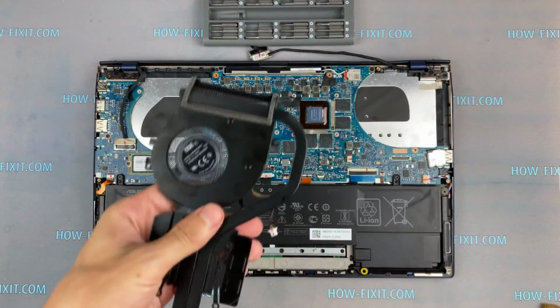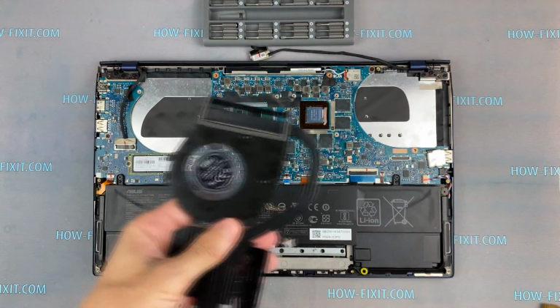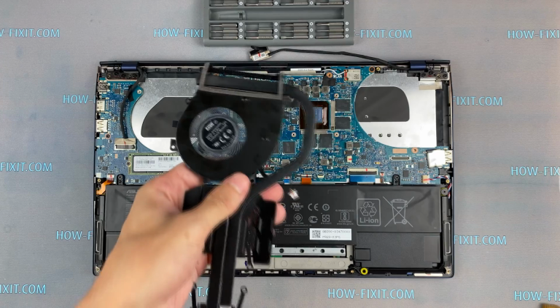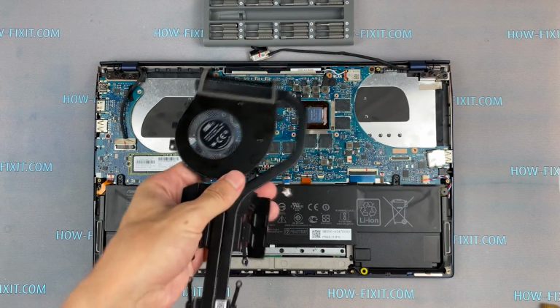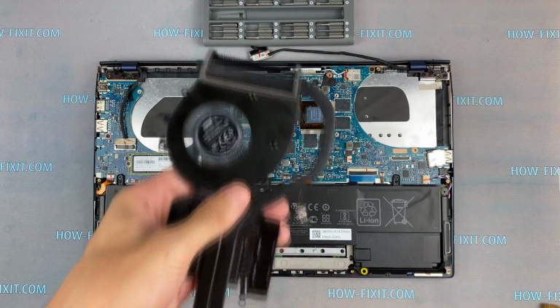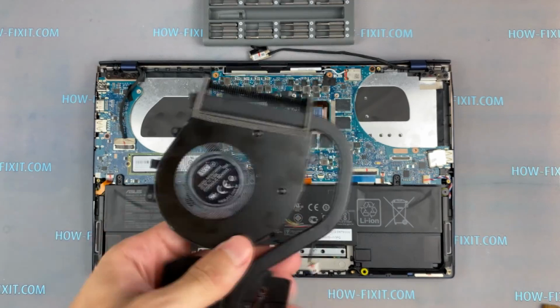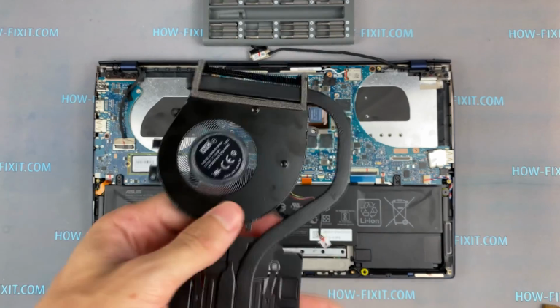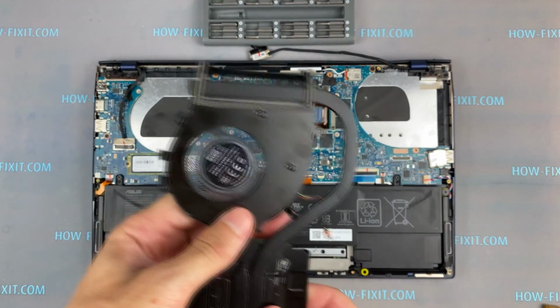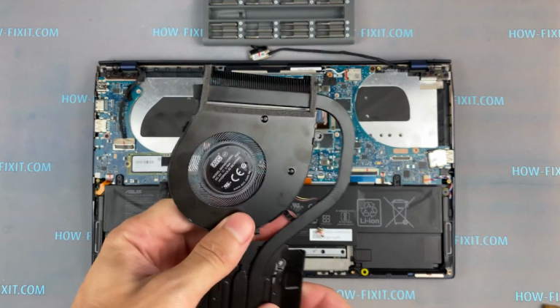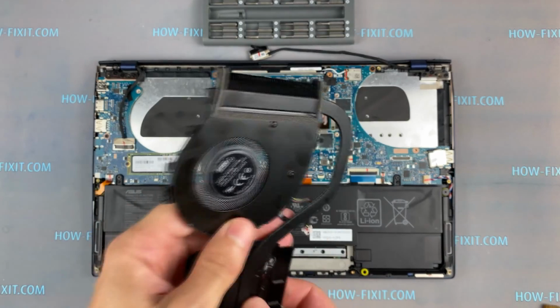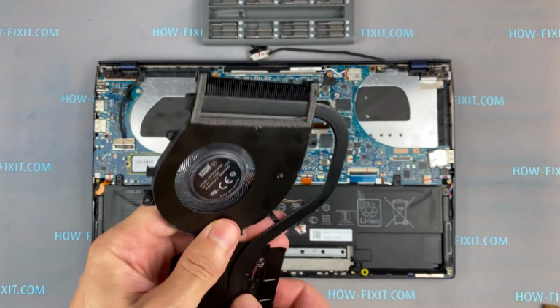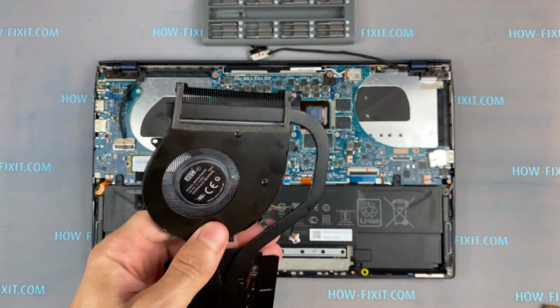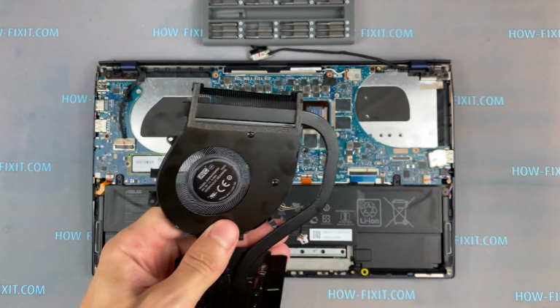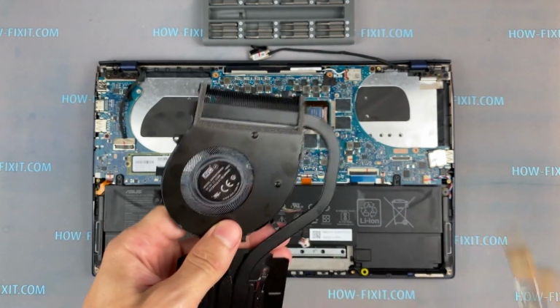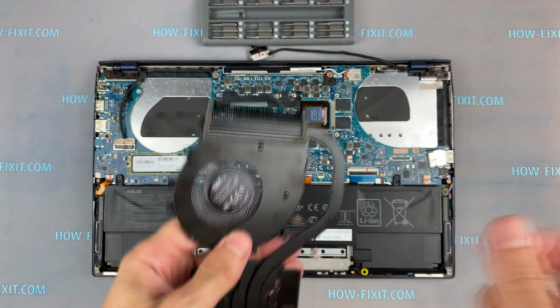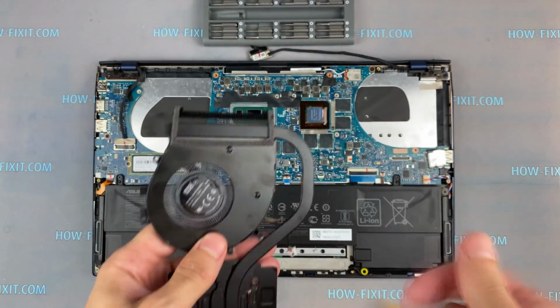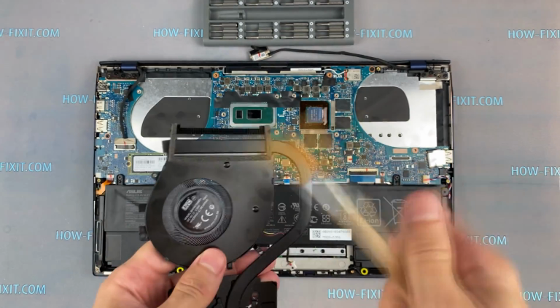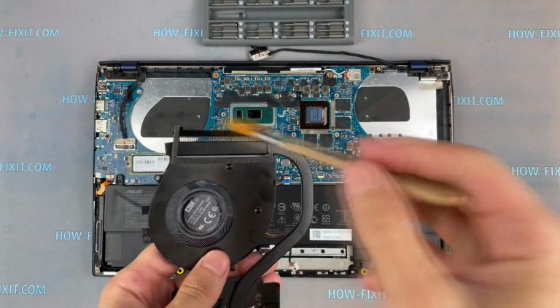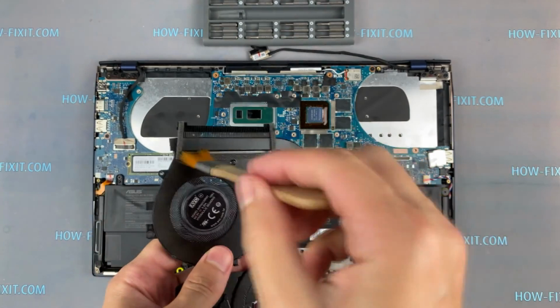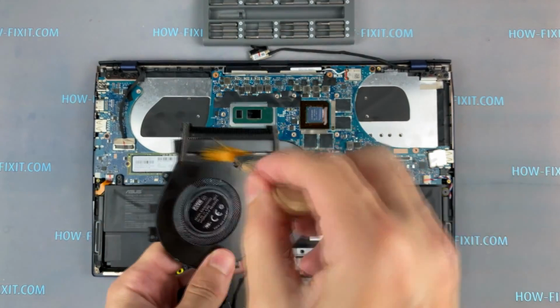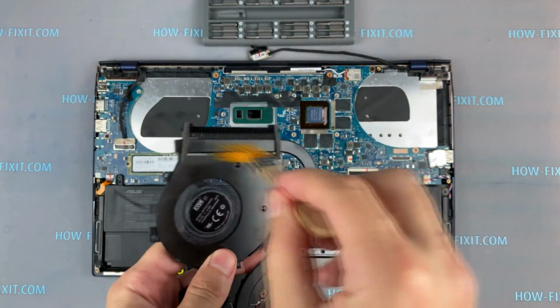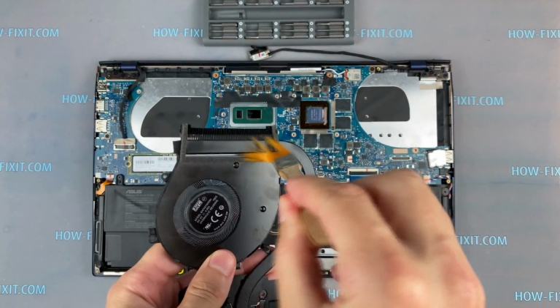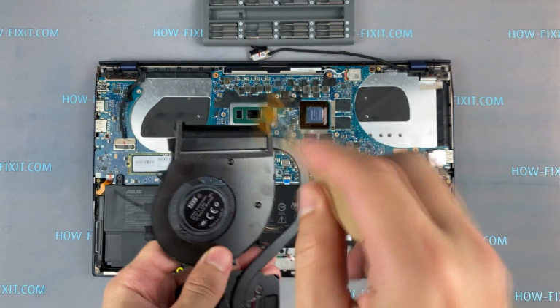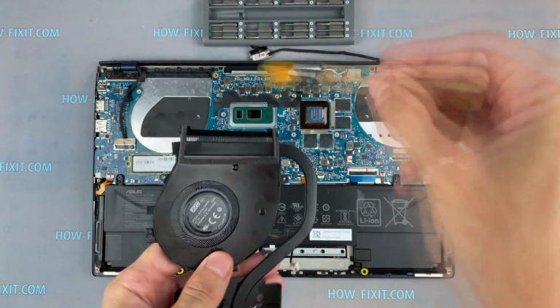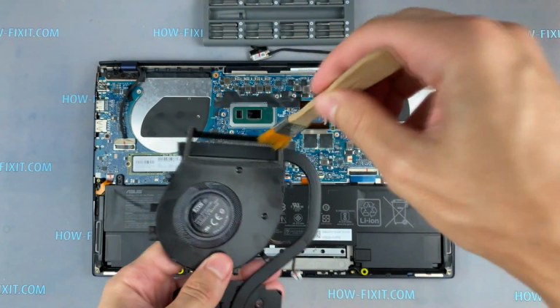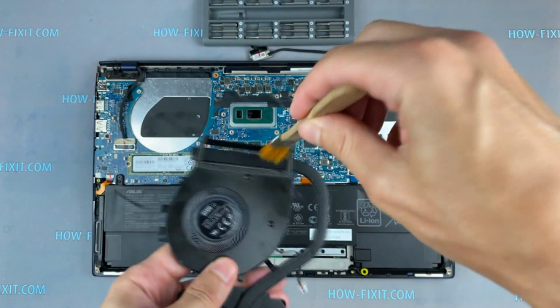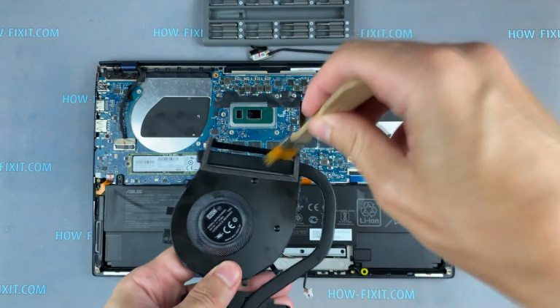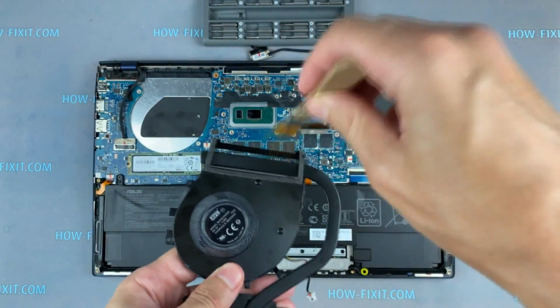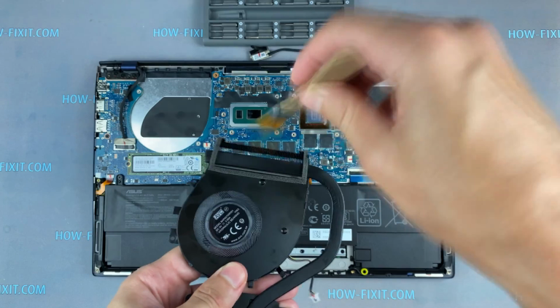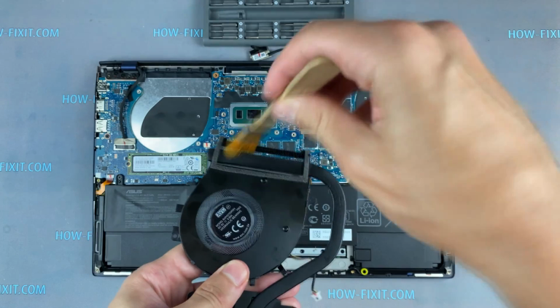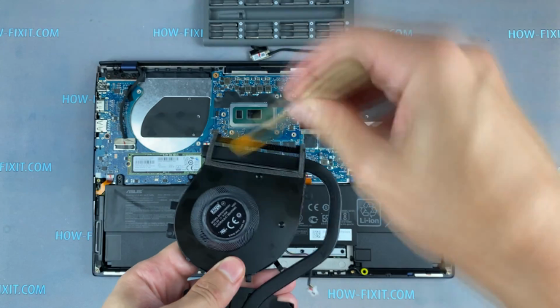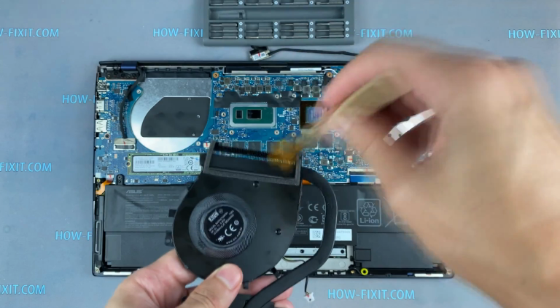Now let's begin cleaning the cooling system from the dust. Remove all dust from the radiator and fan.